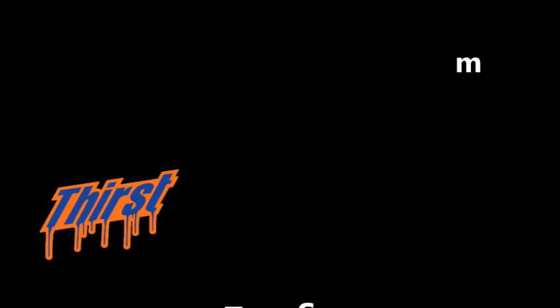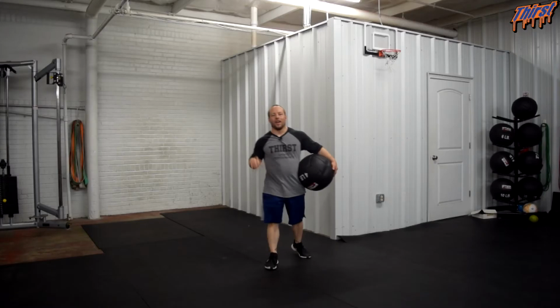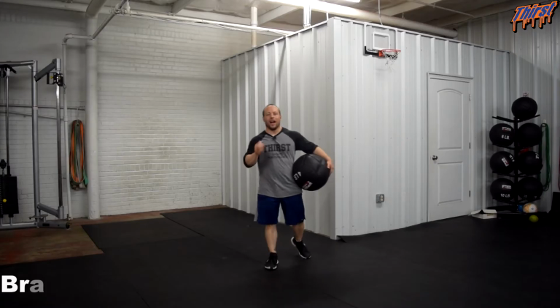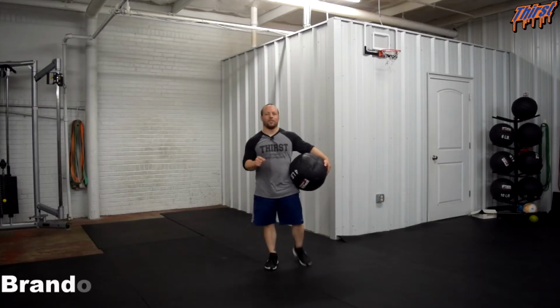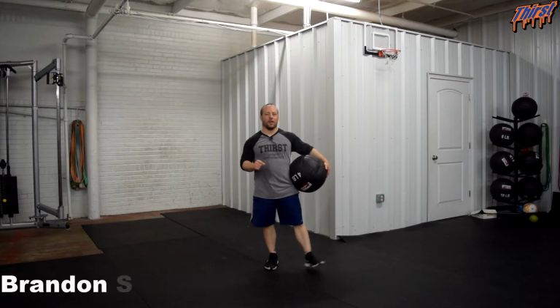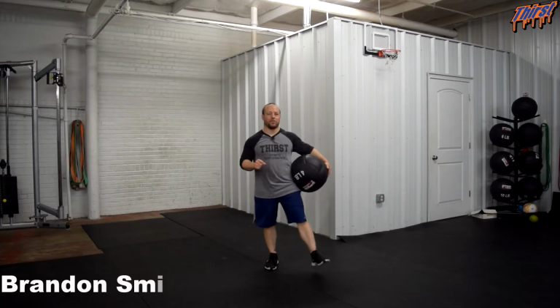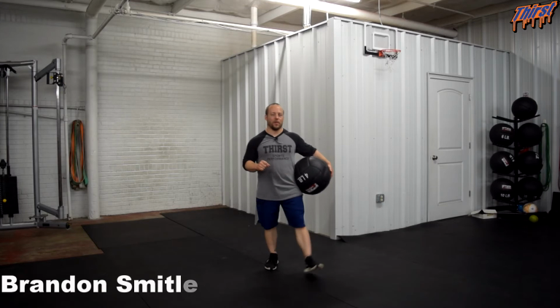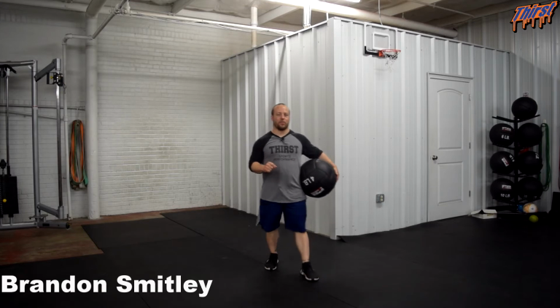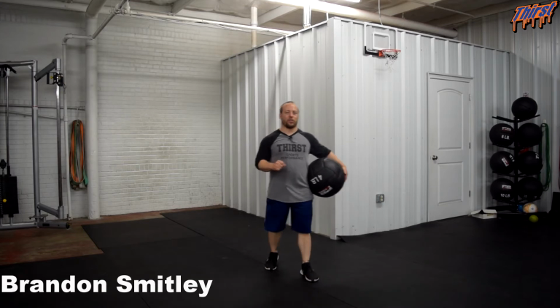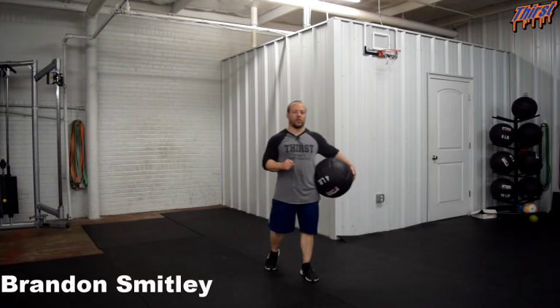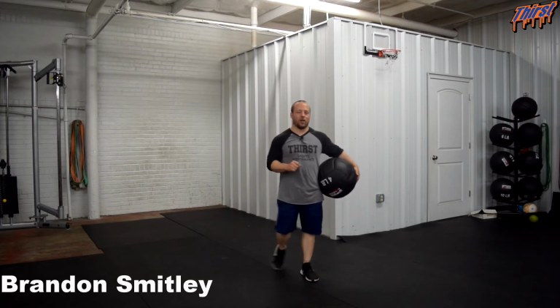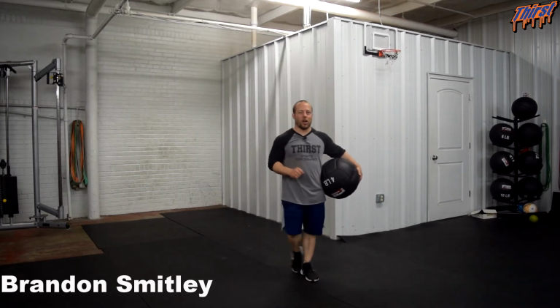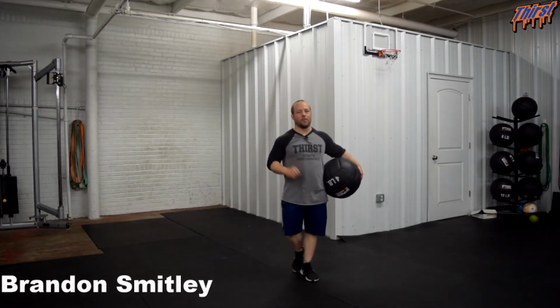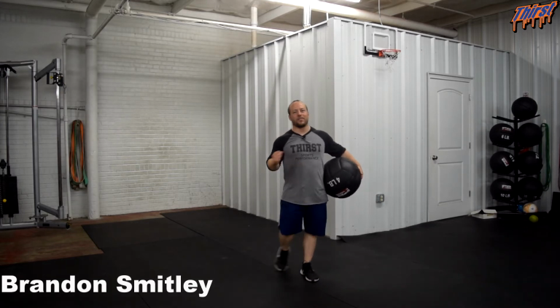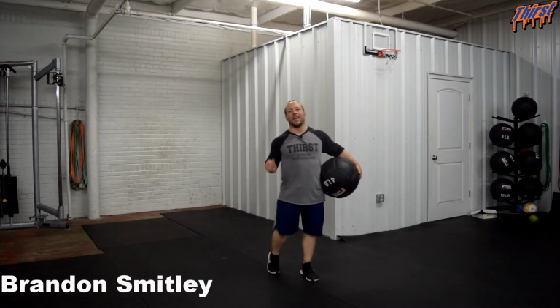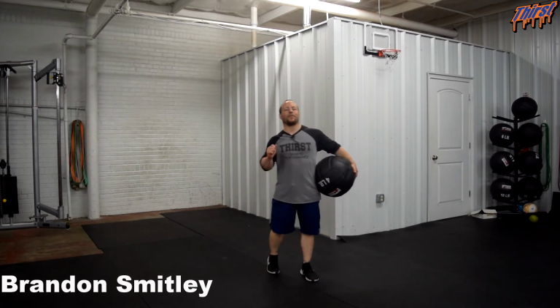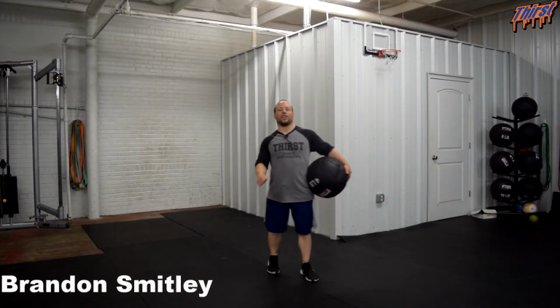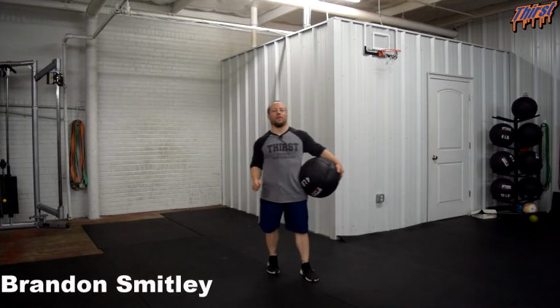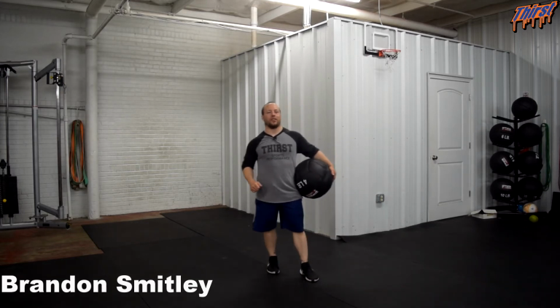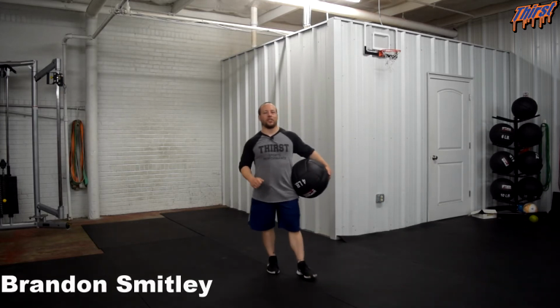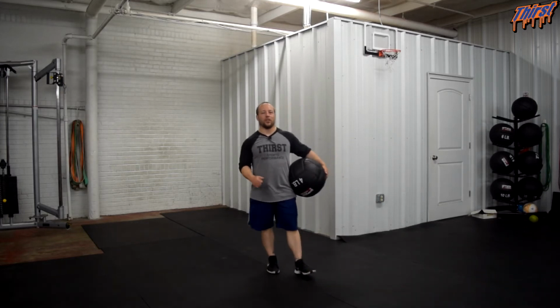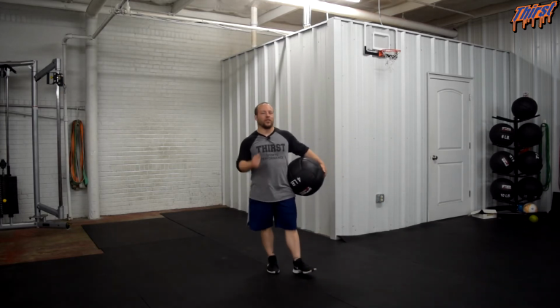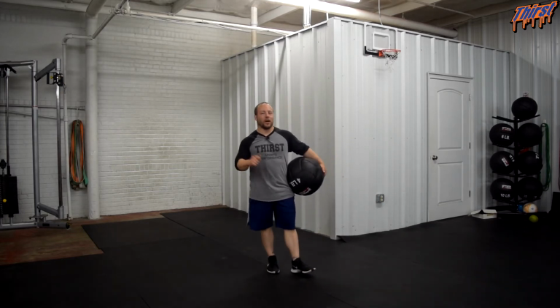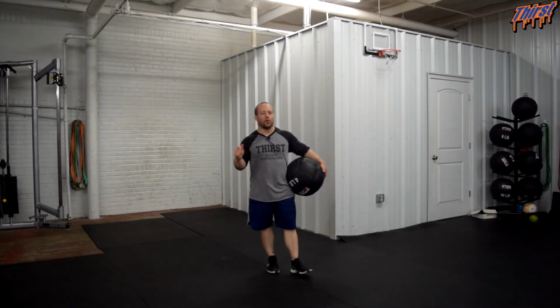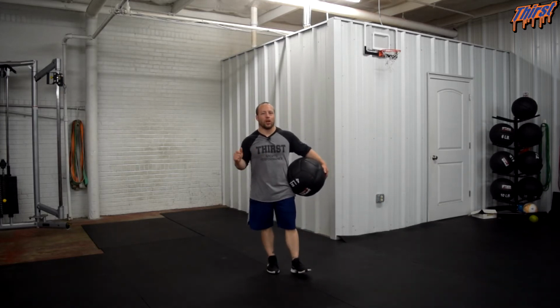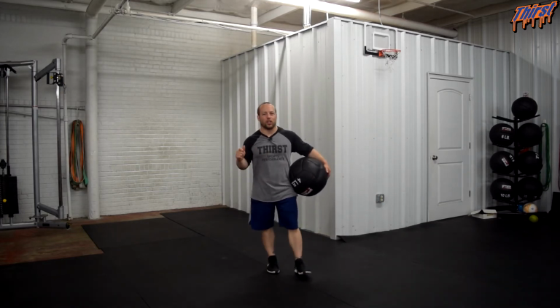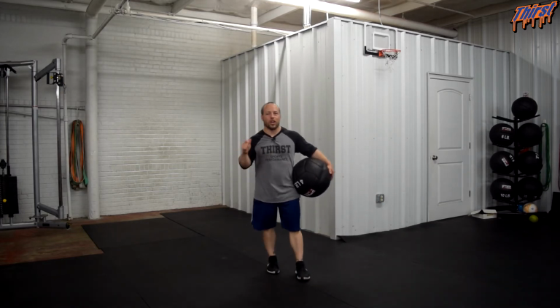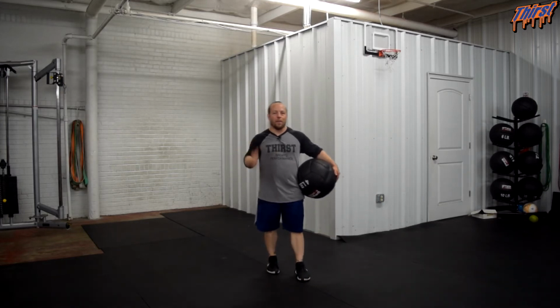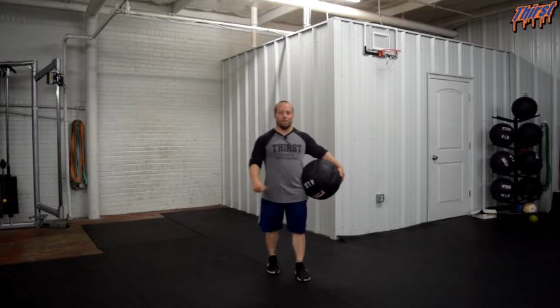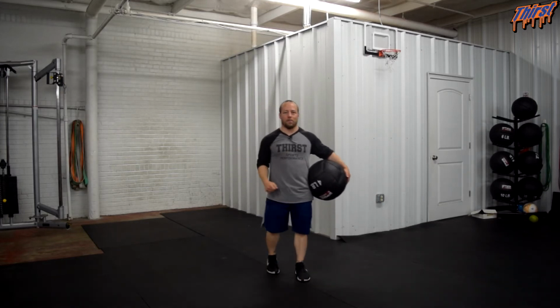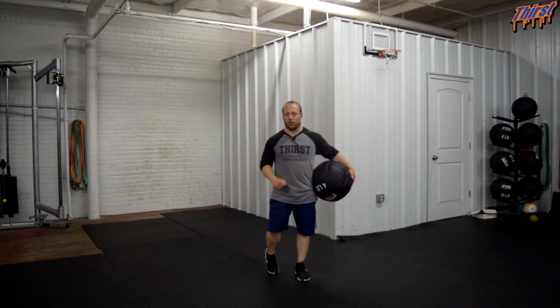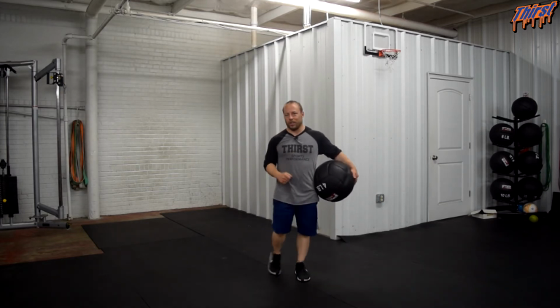Hi, this is Brandon Spilley from thirstgym.com. Today we are going to talk about an exercise called the double clutch med ball slam.